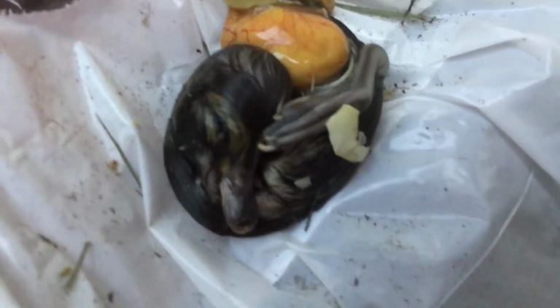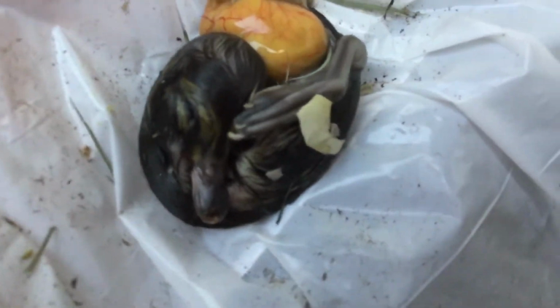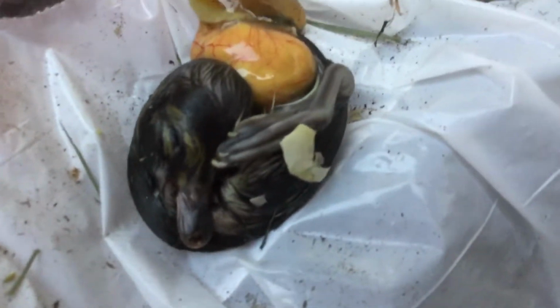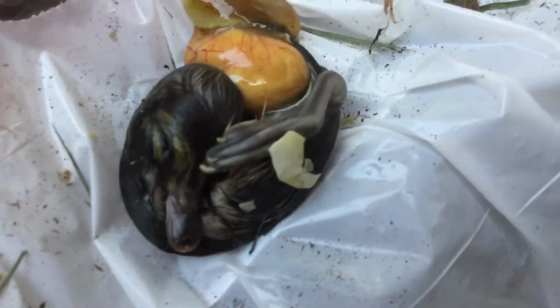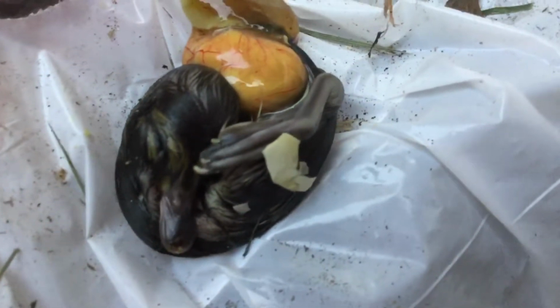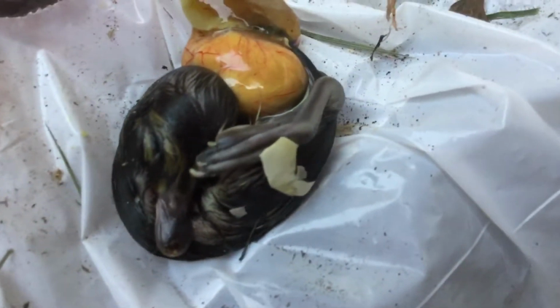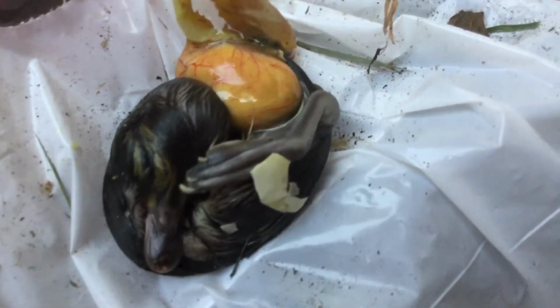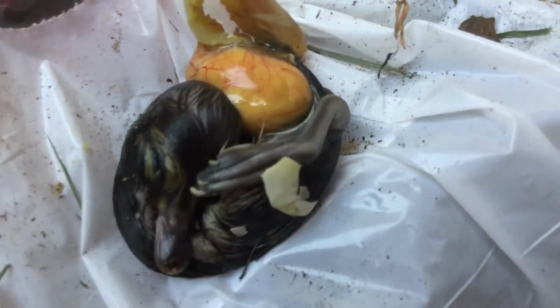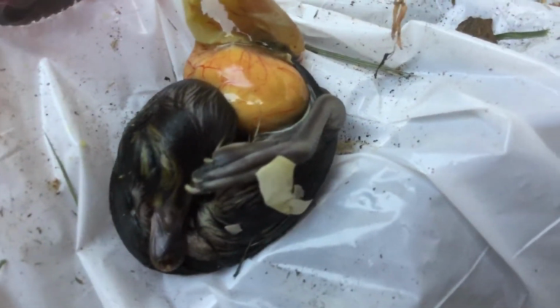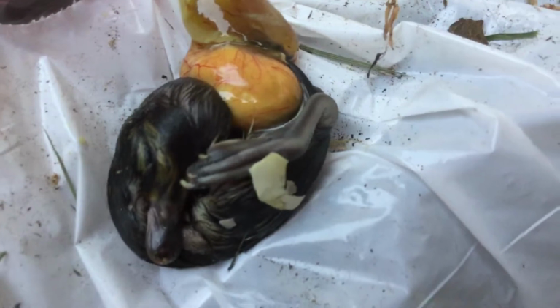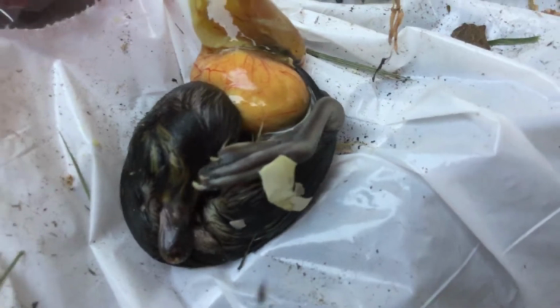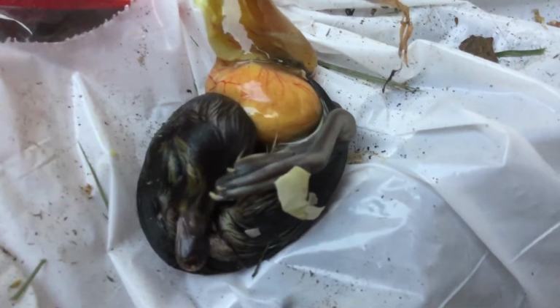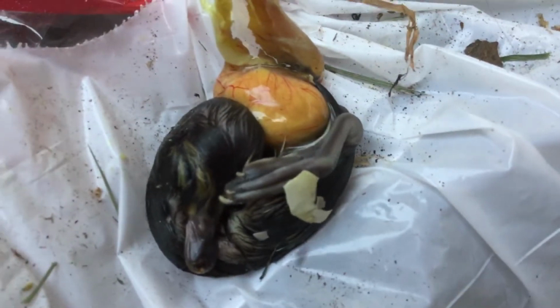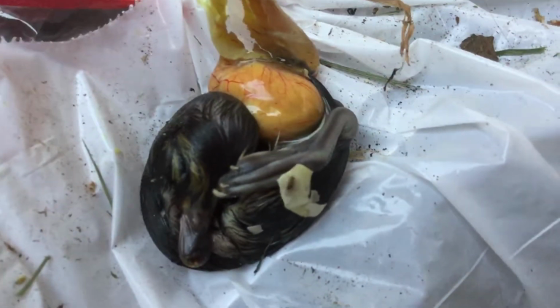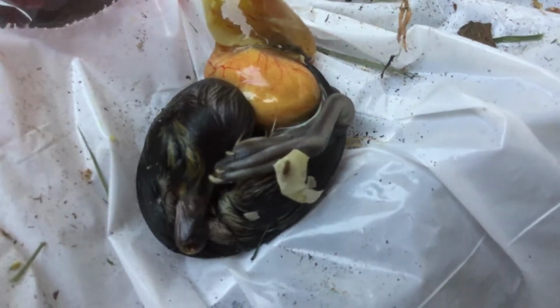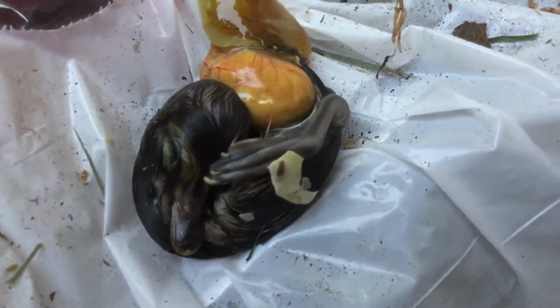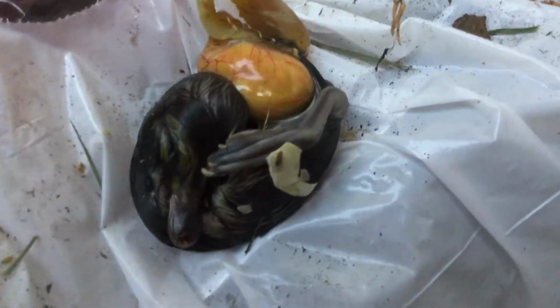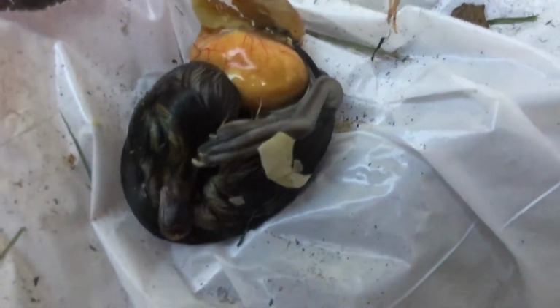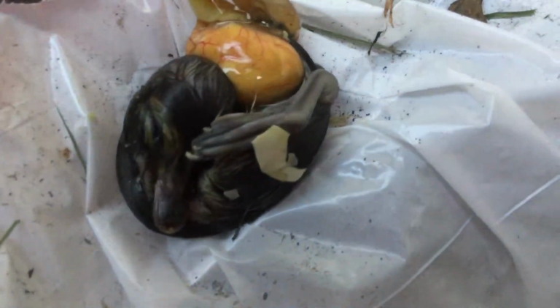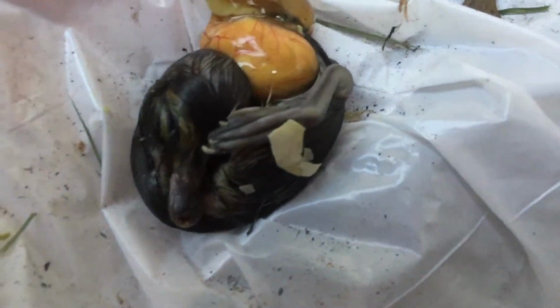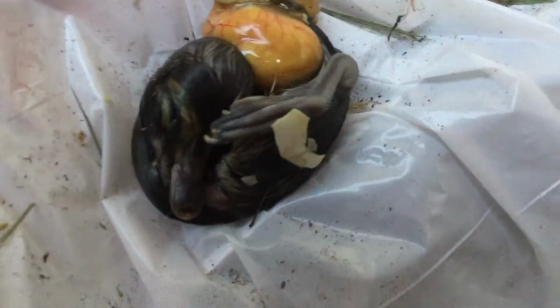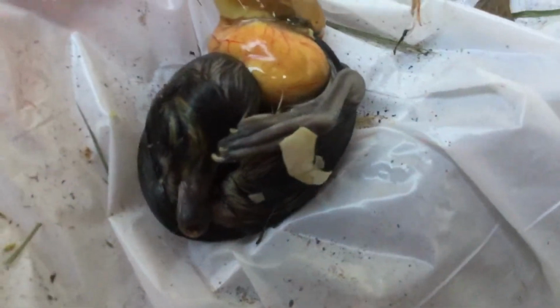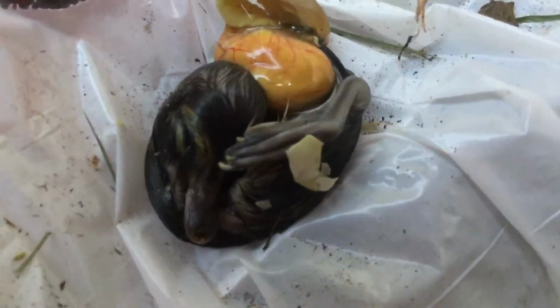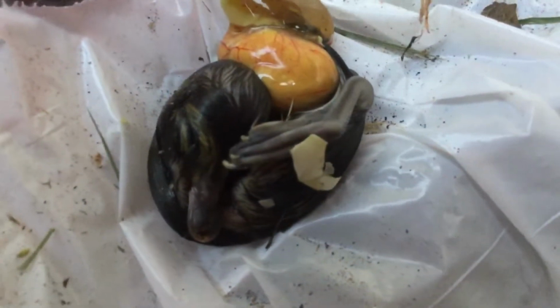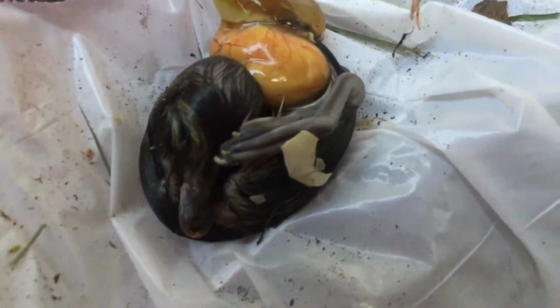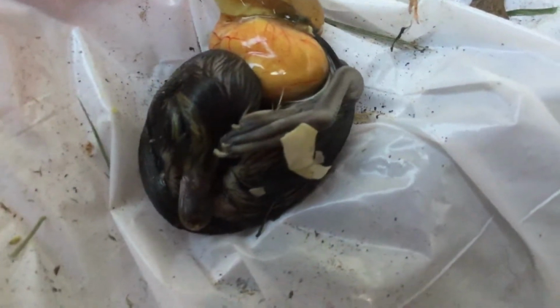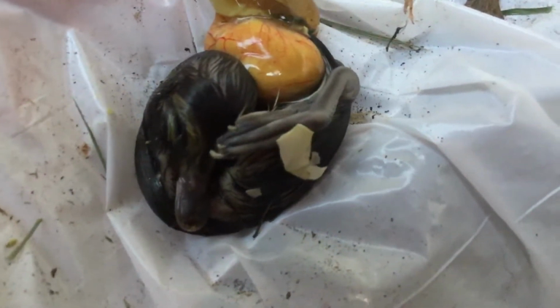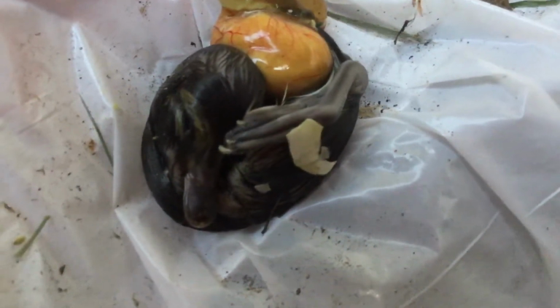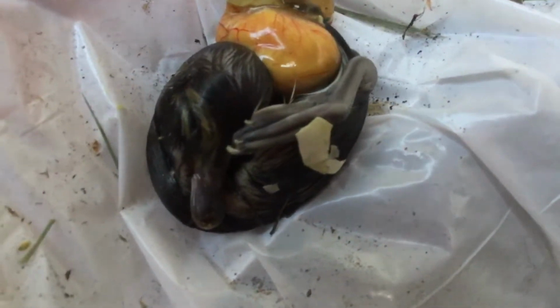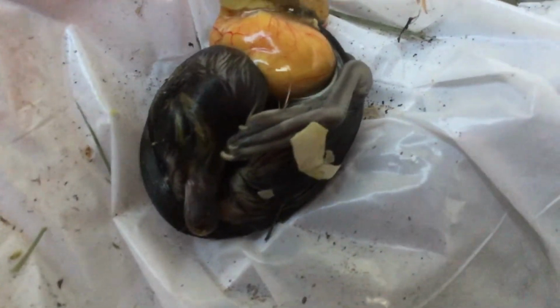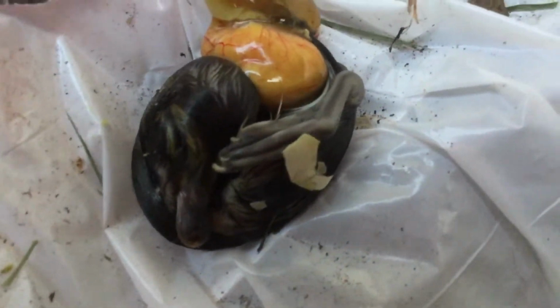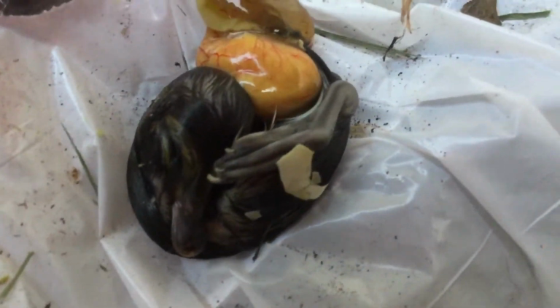The one that's doing it just started pipping now. I poked a hole through the membrane so hopefully it will get some air.